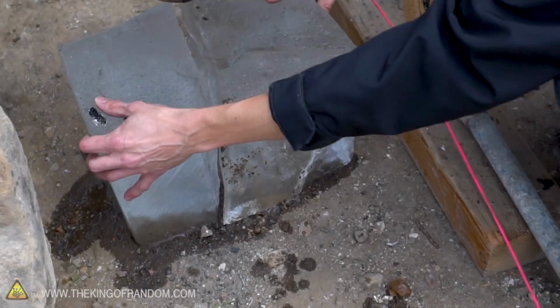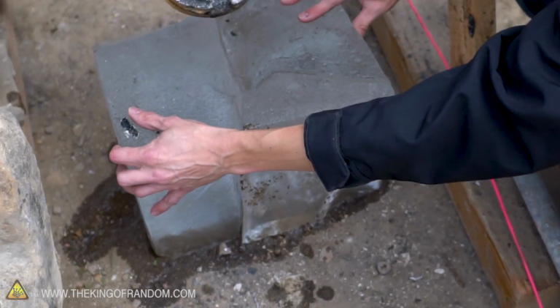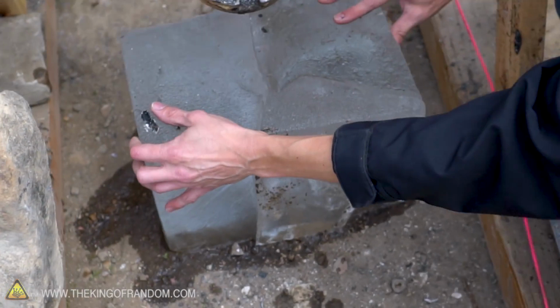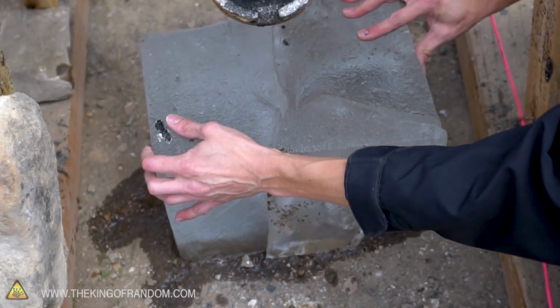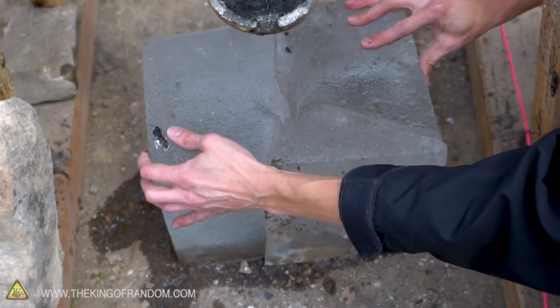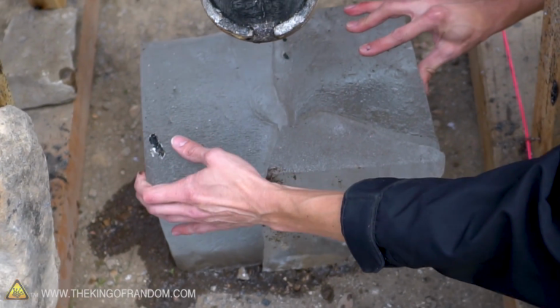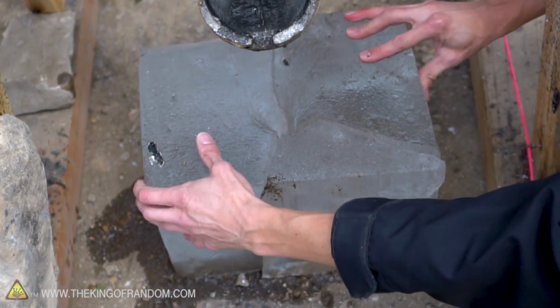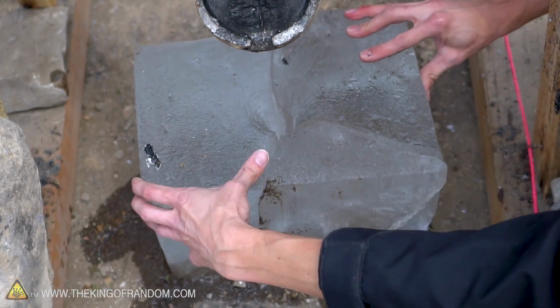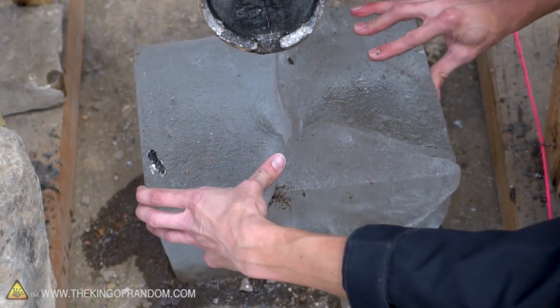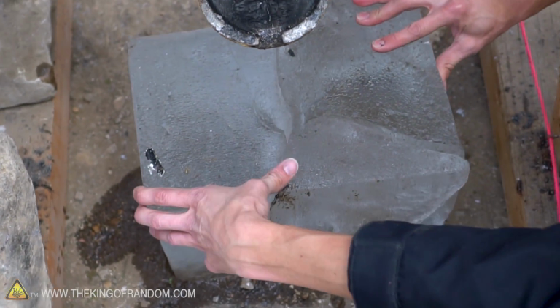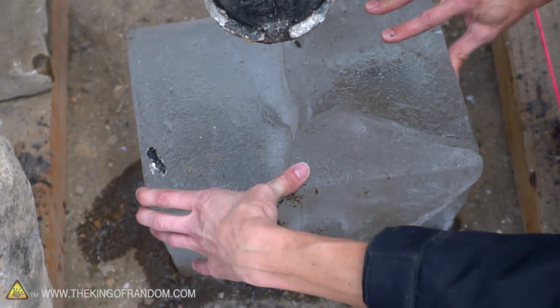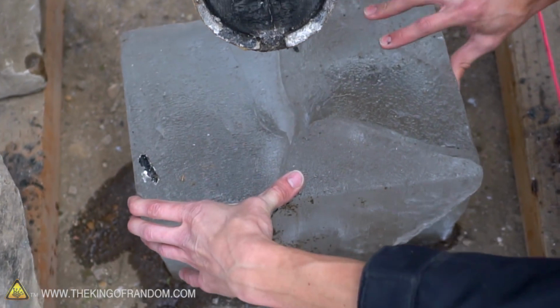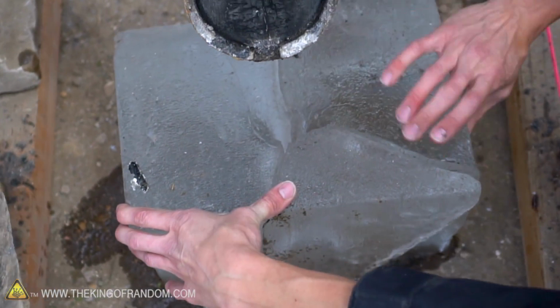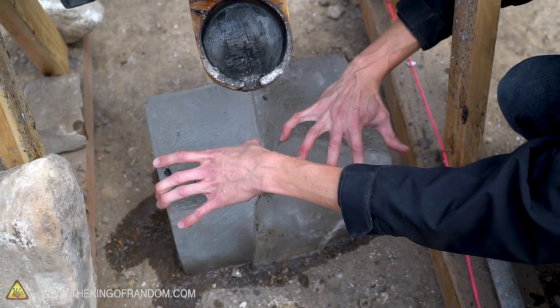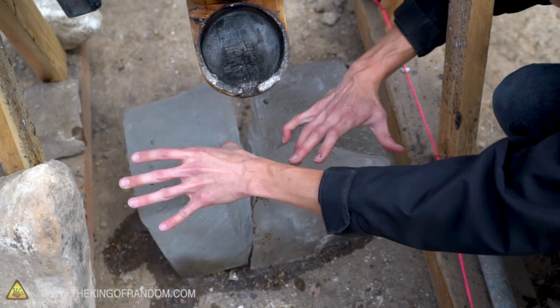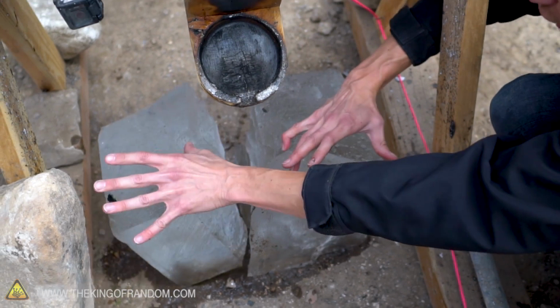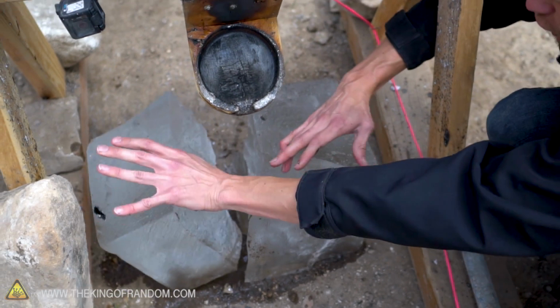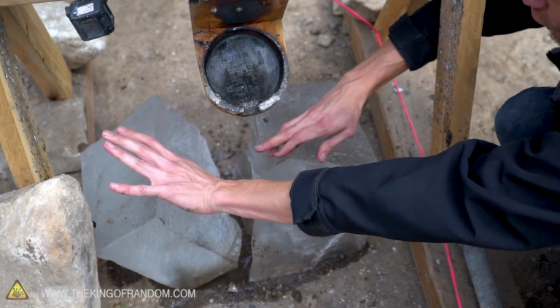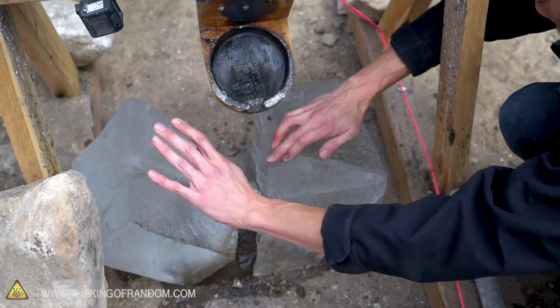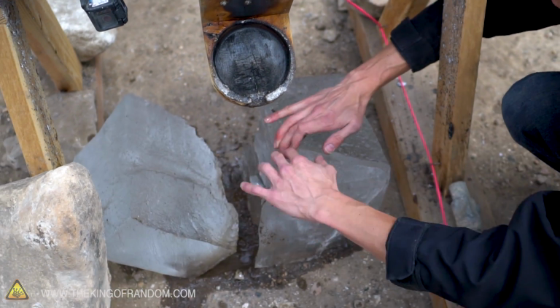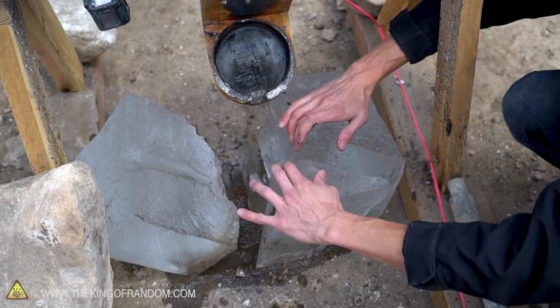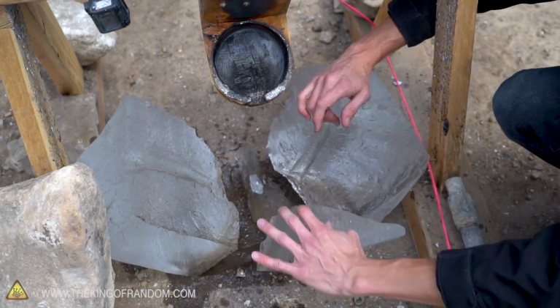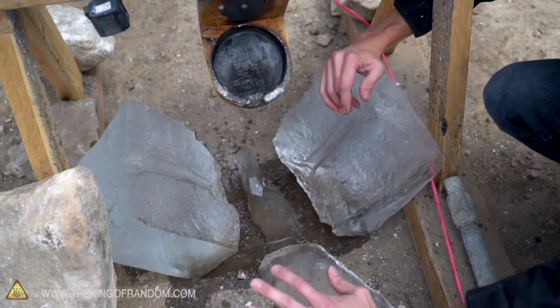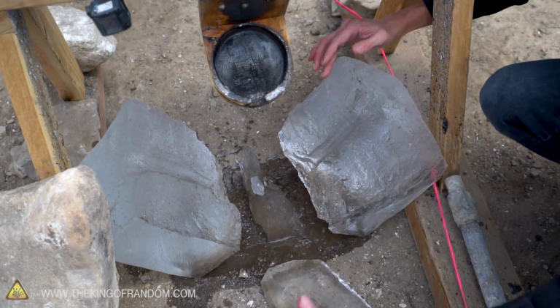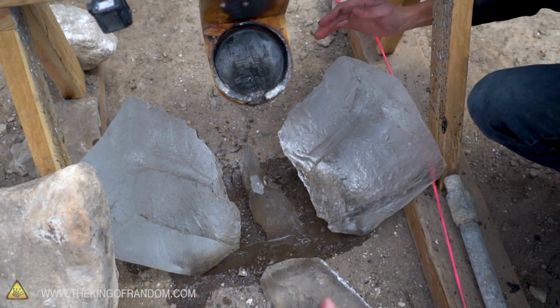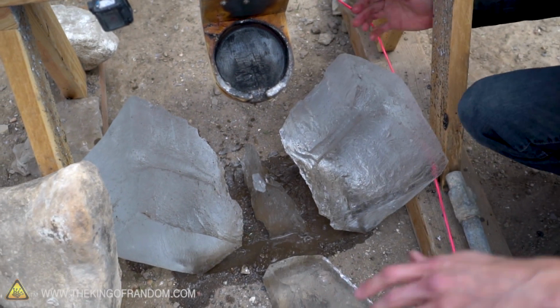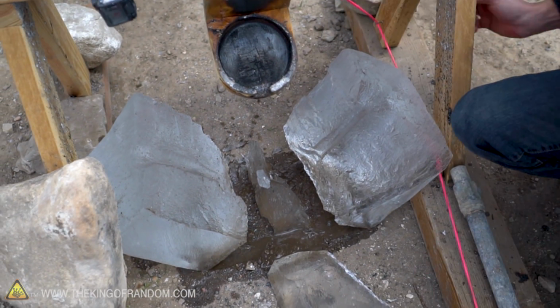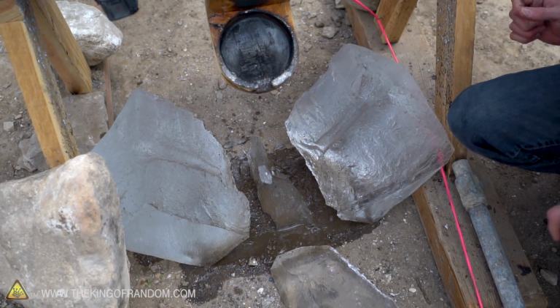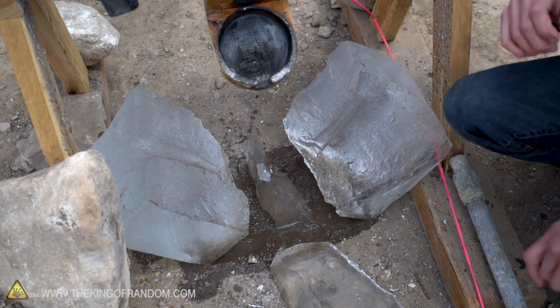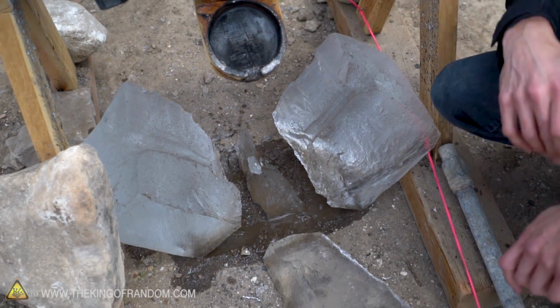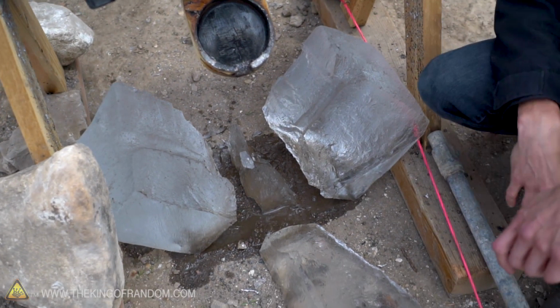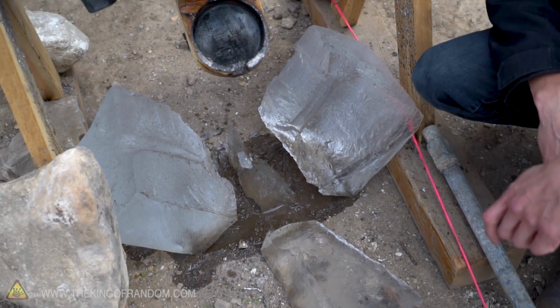Look at that - you can see how it went all back together. That was beautiful.